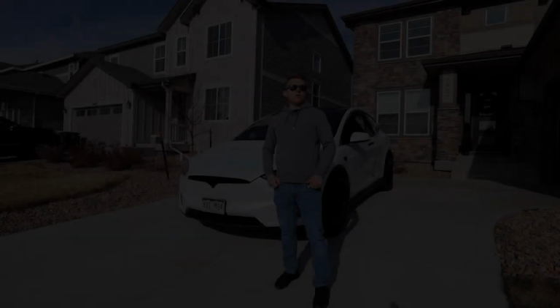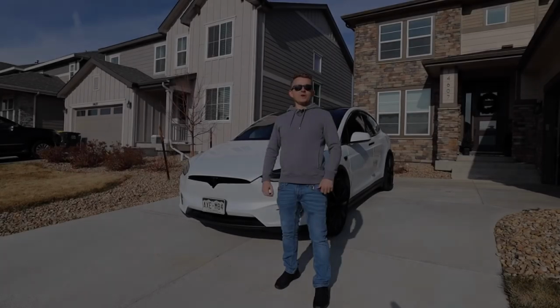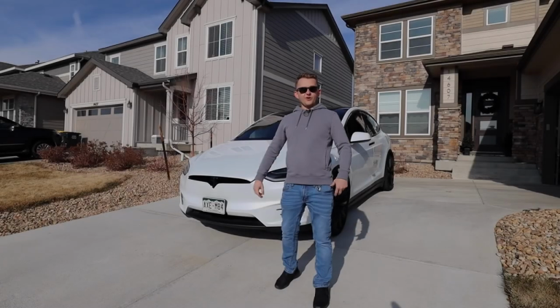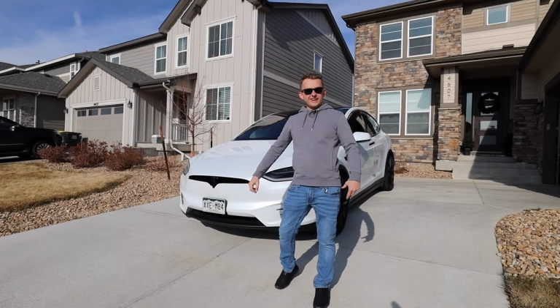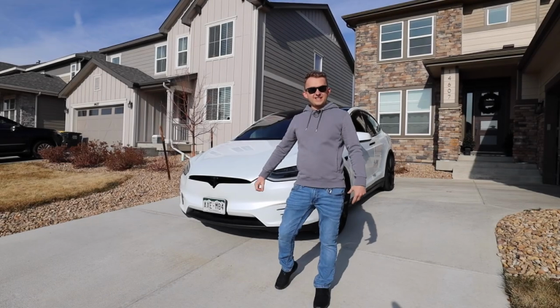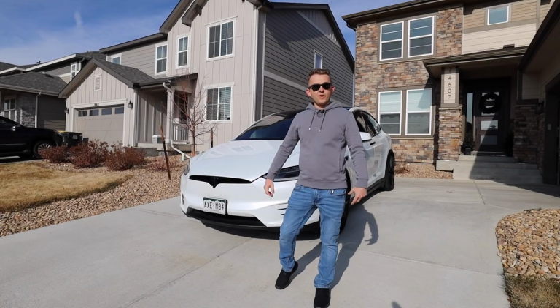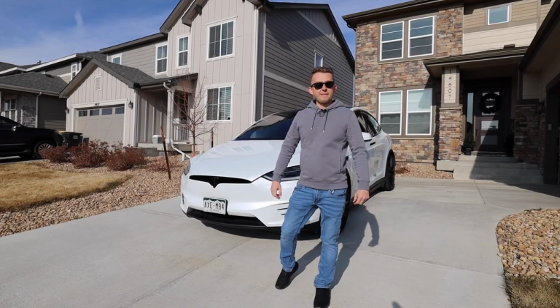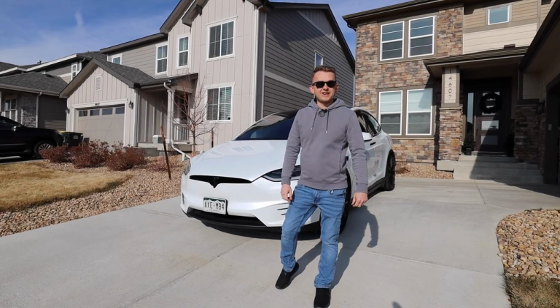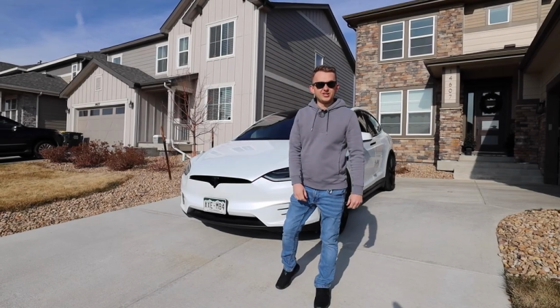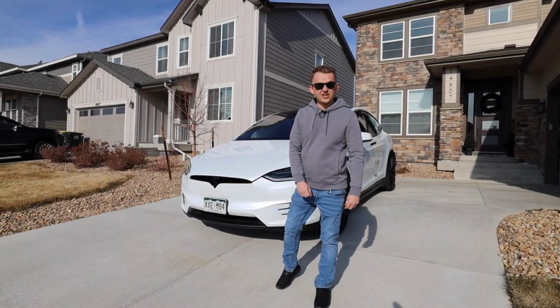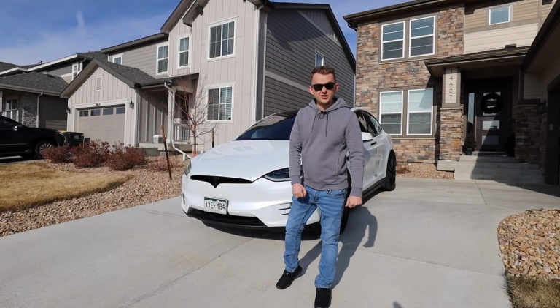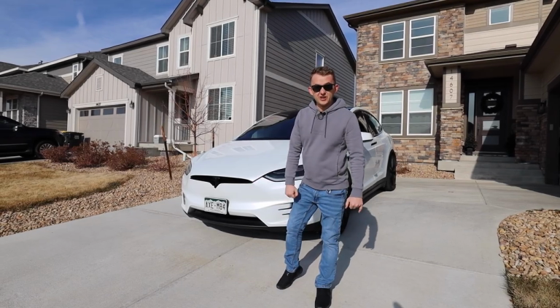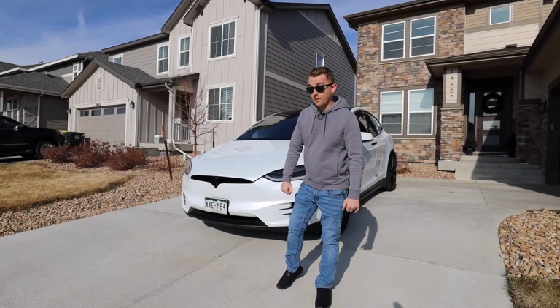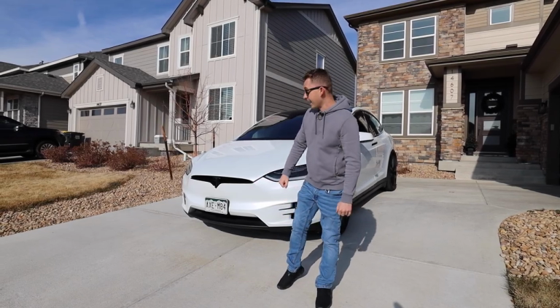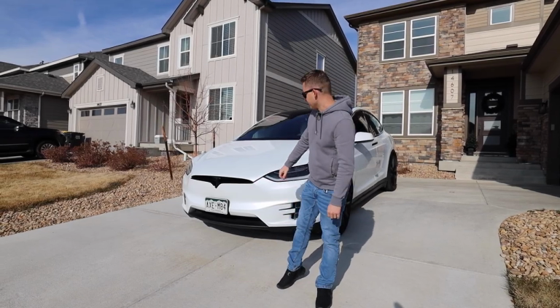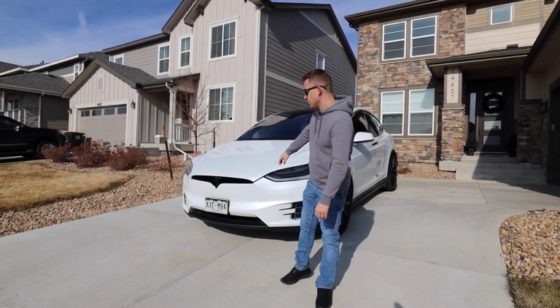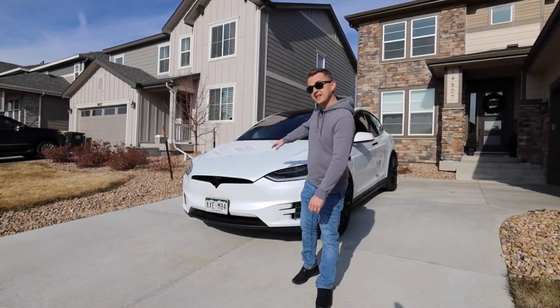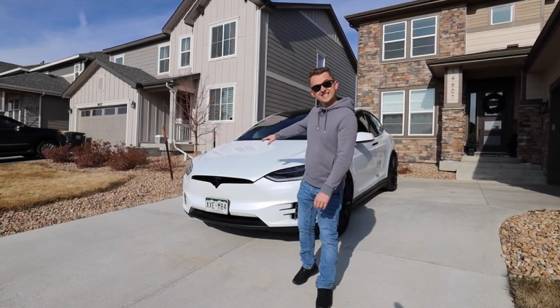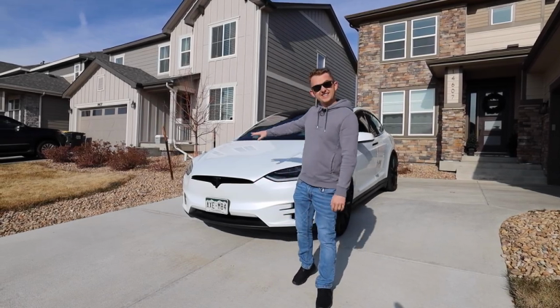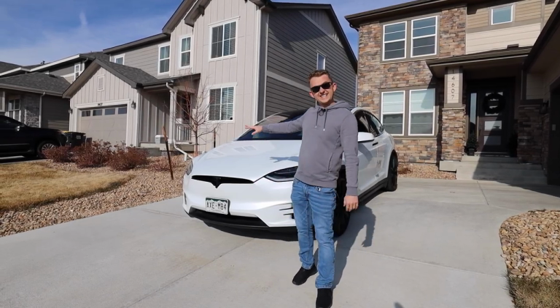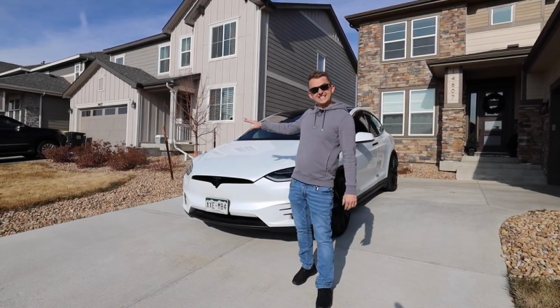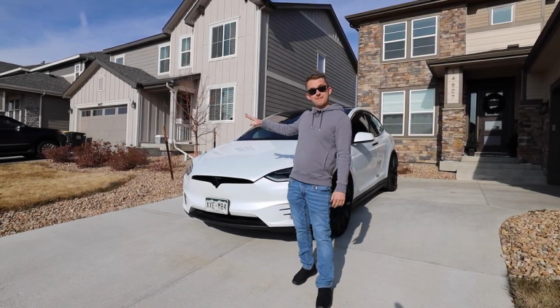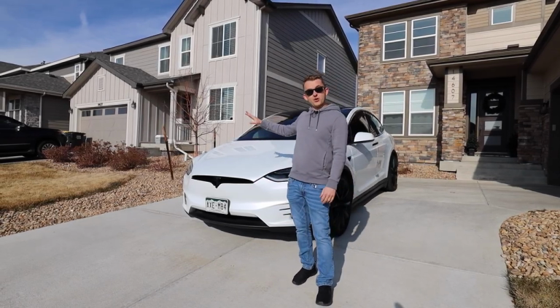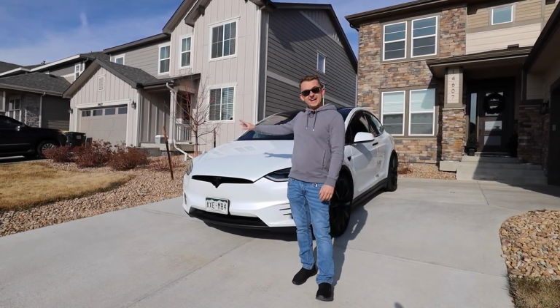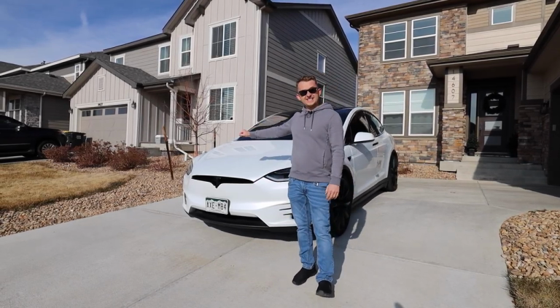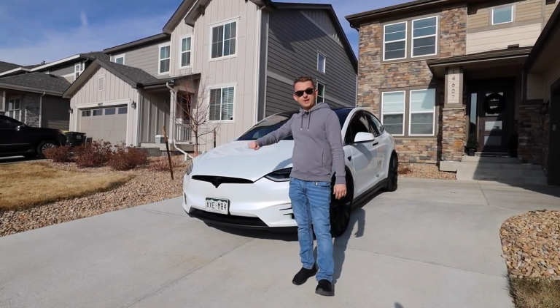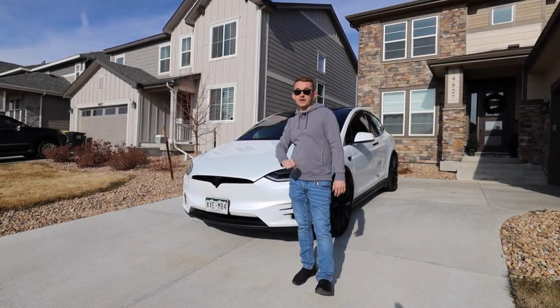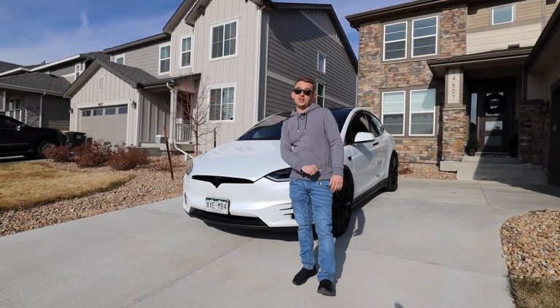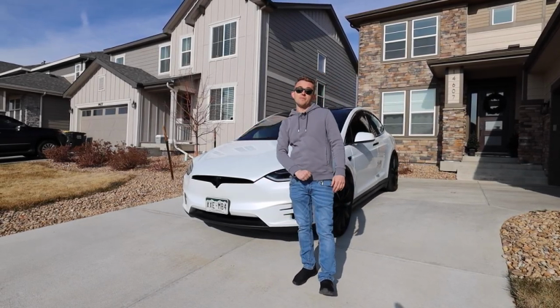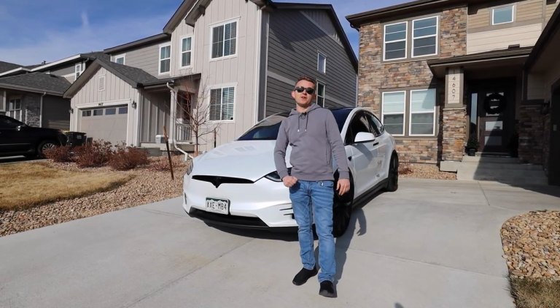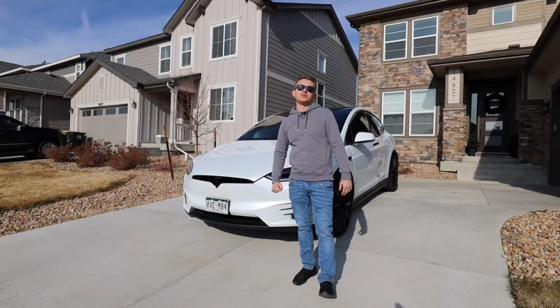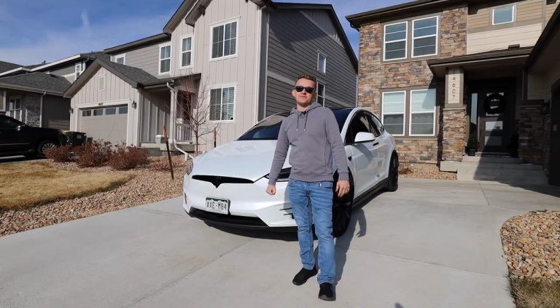What is going on guys? Welcome back to our channel. Today we're back with the 2017 Tesla Model X and we've got a new mod for you.